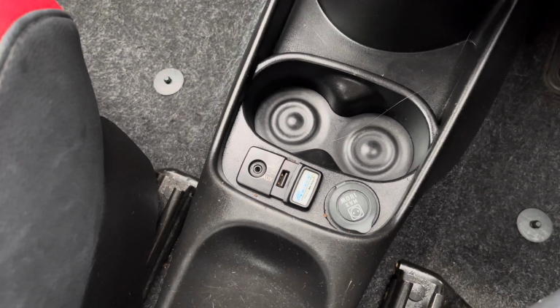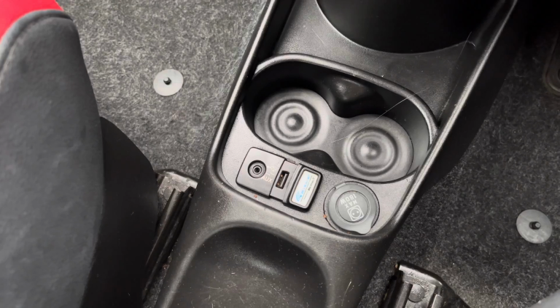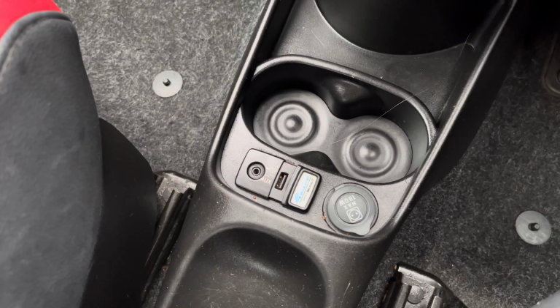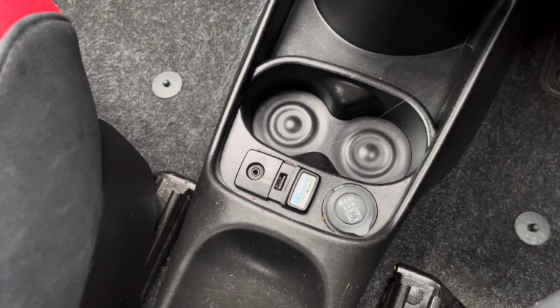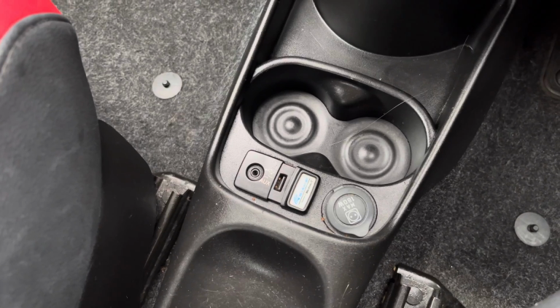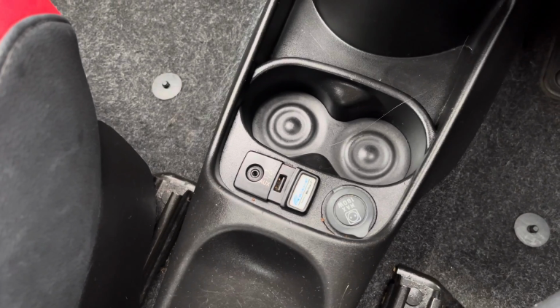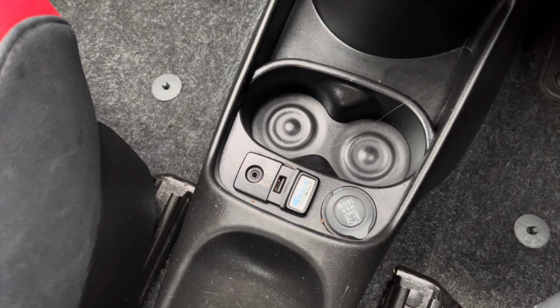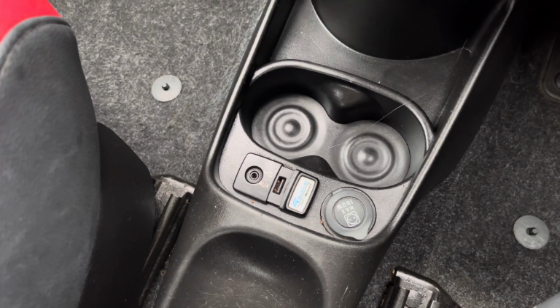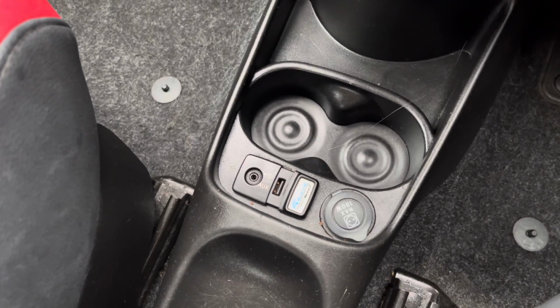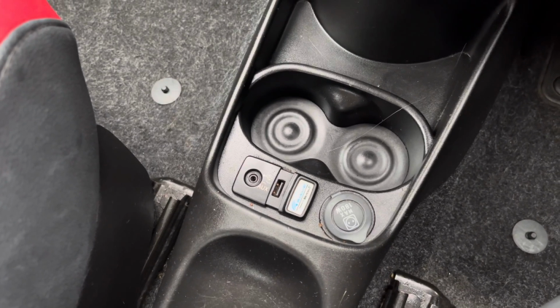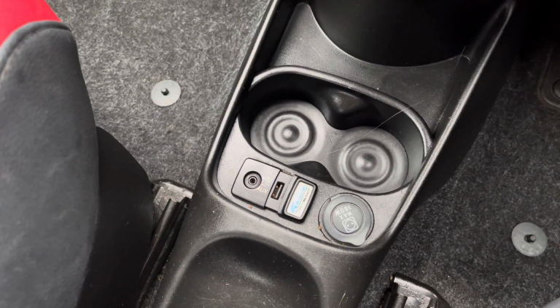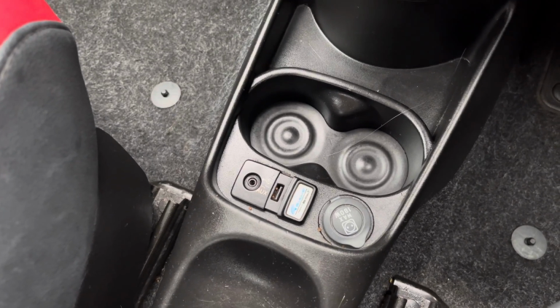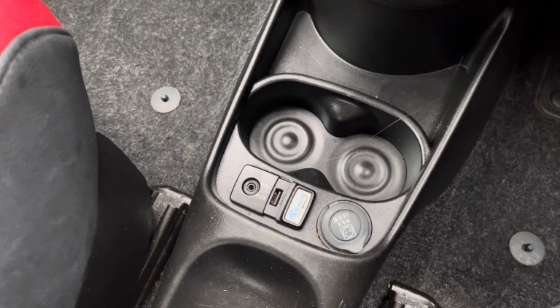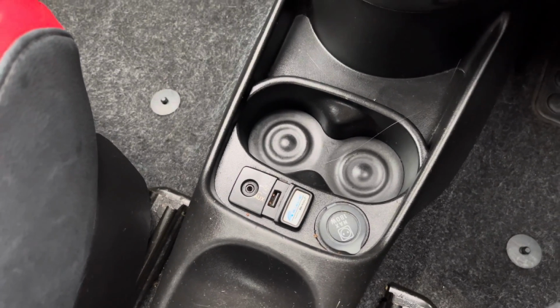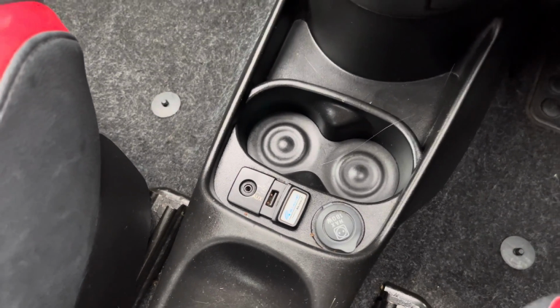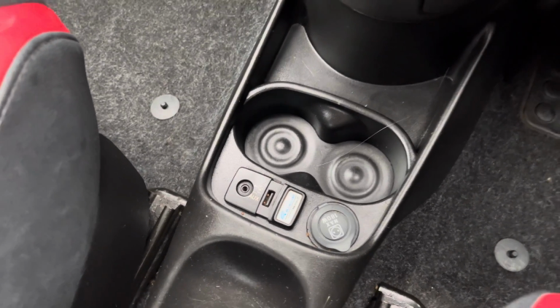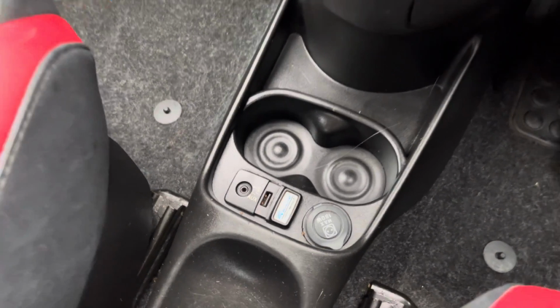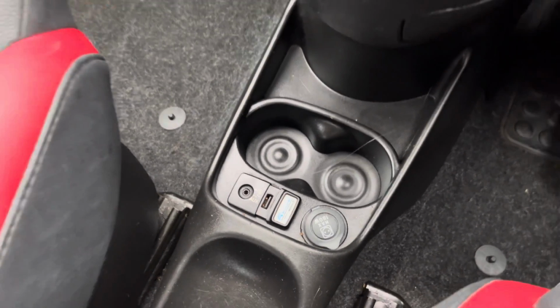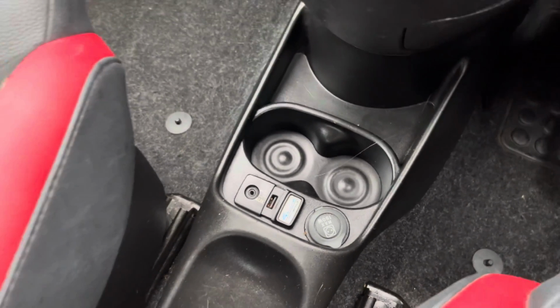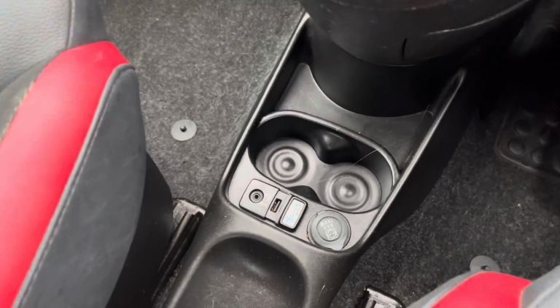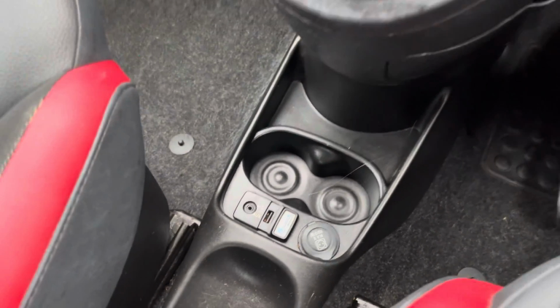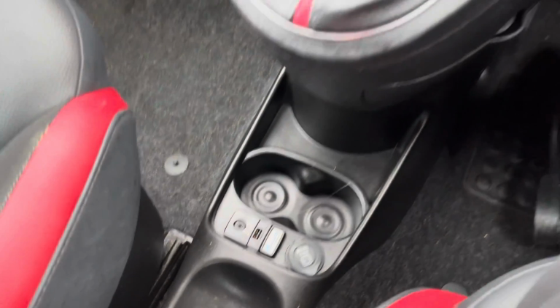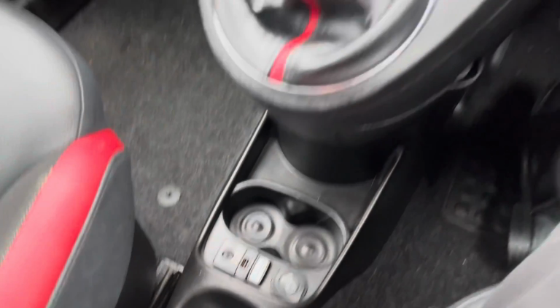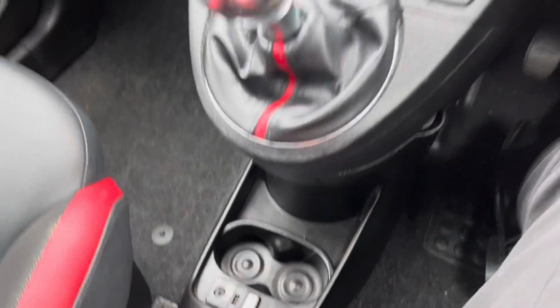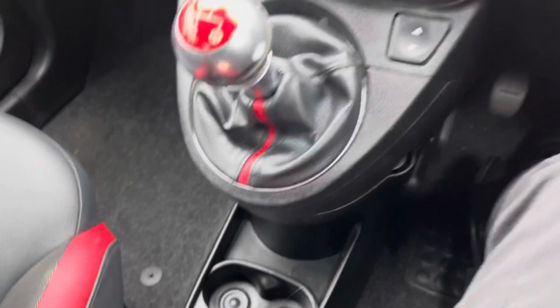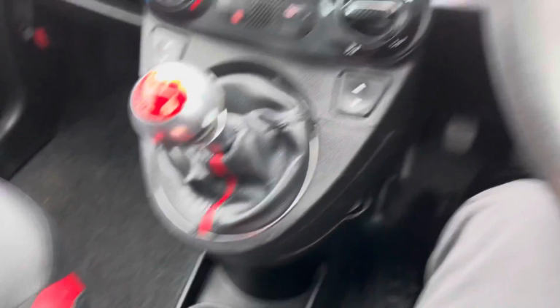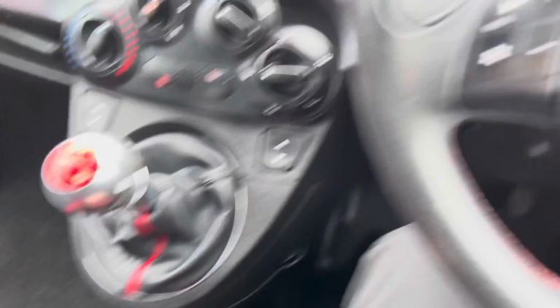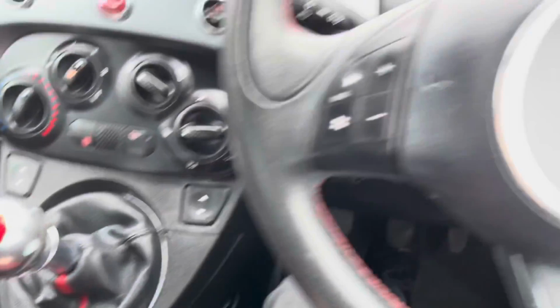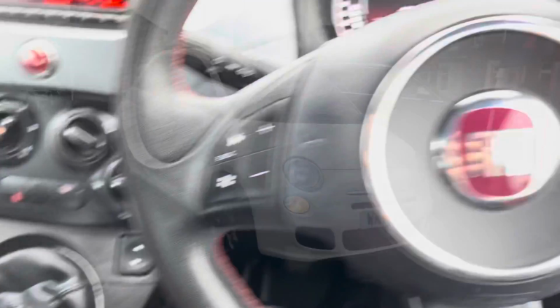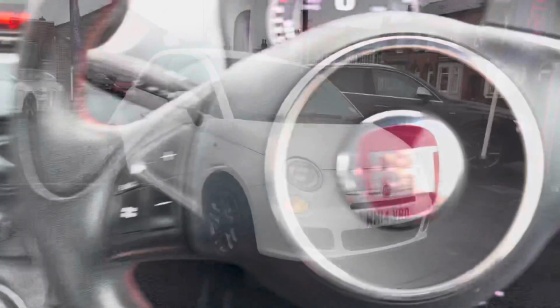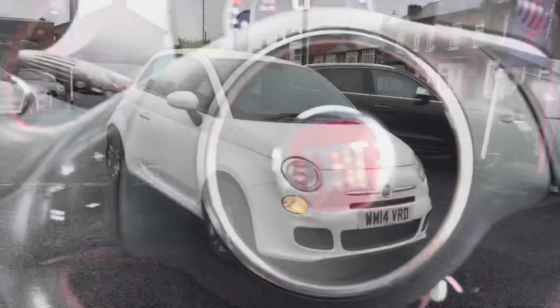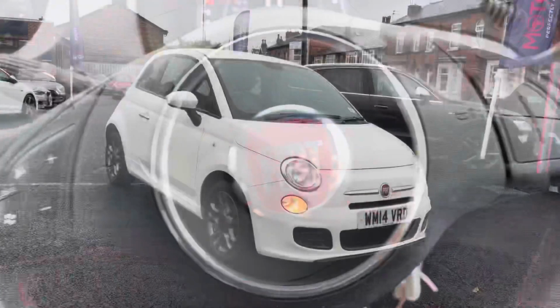Below here you have your USB and auxiliary input along with two cup holders and some storage where you can keep your phone.